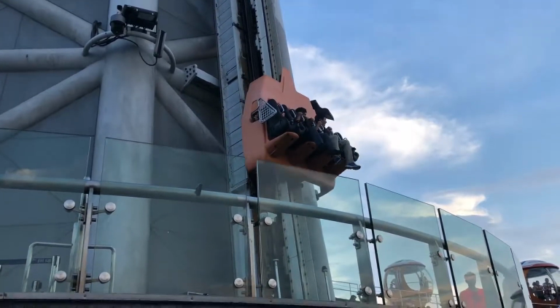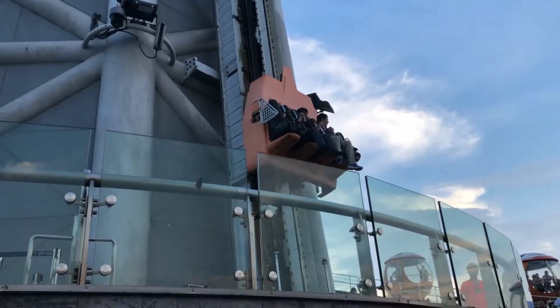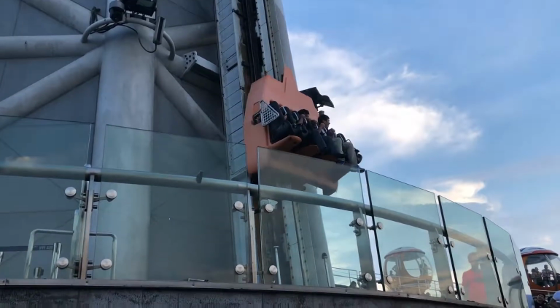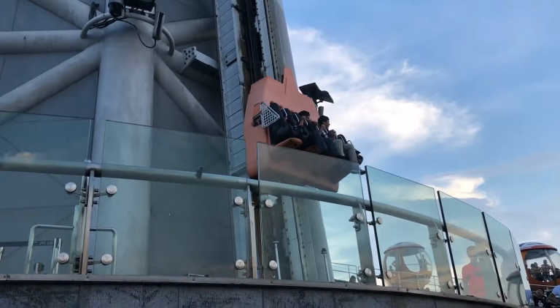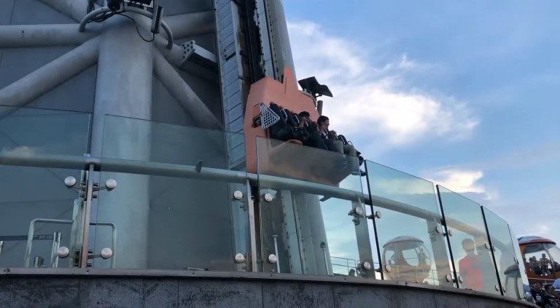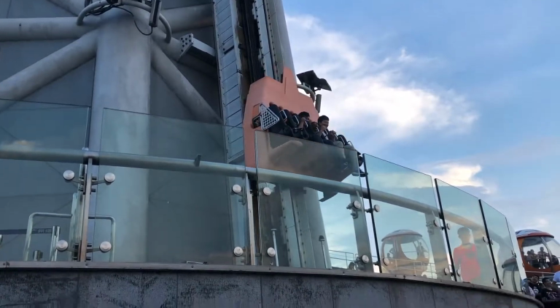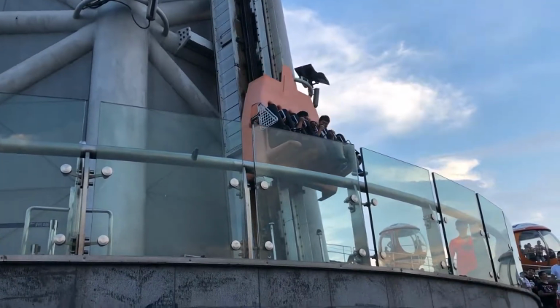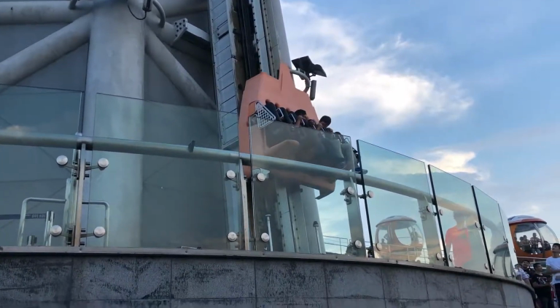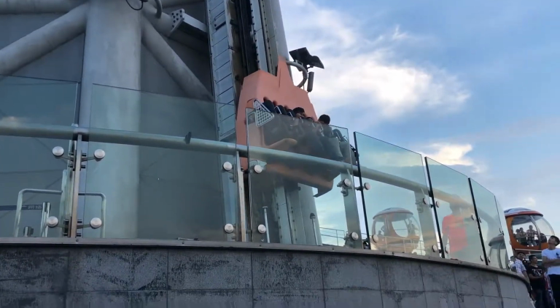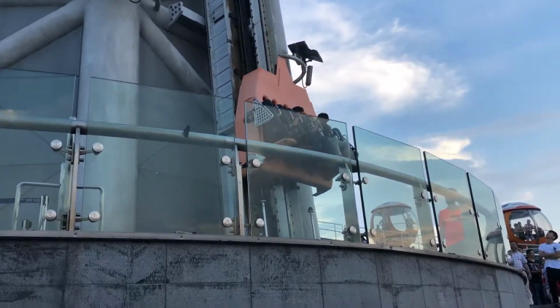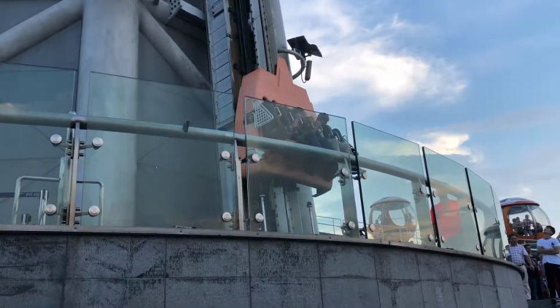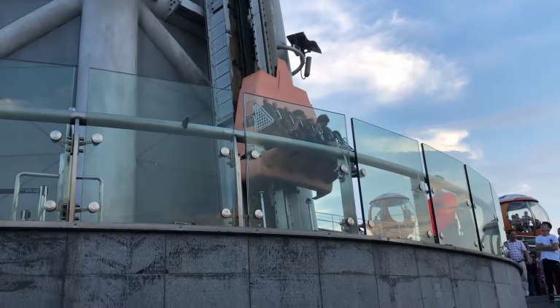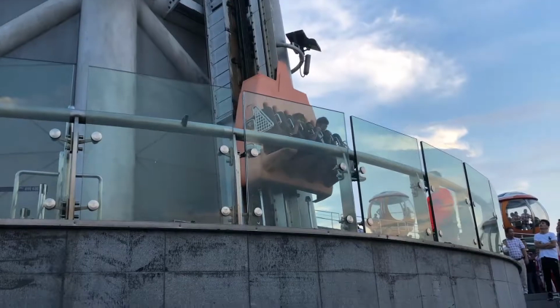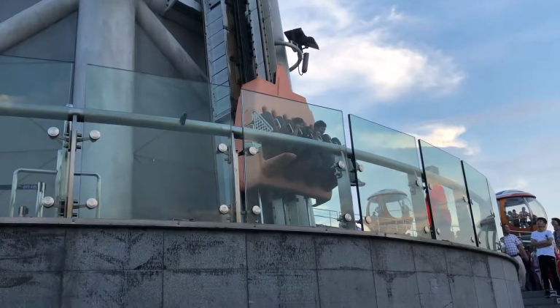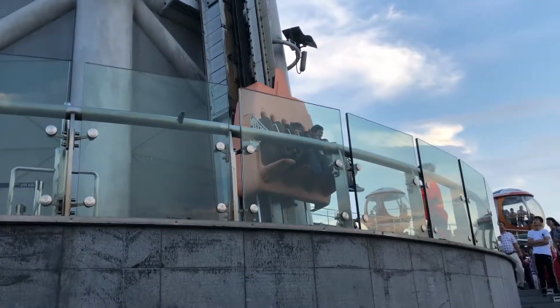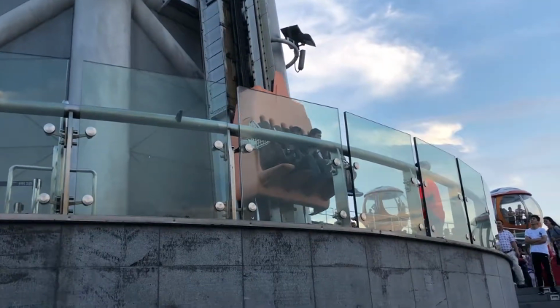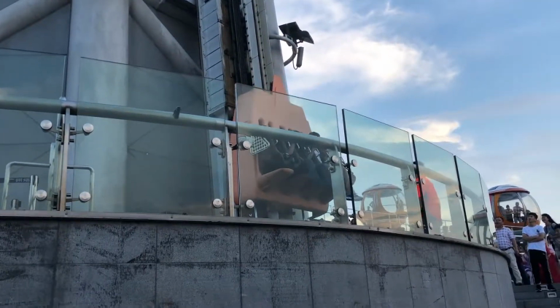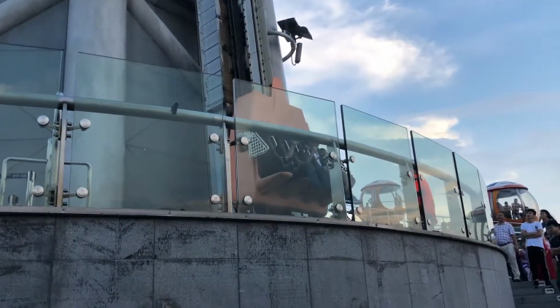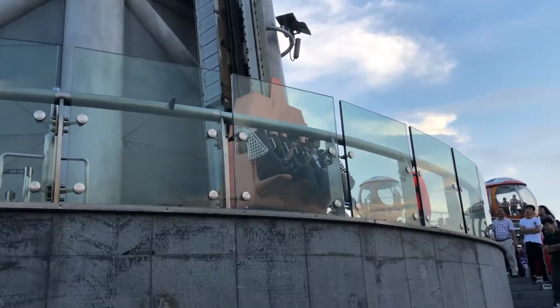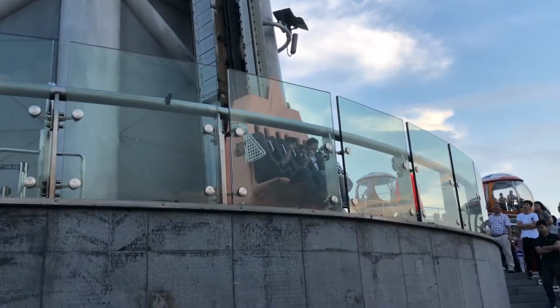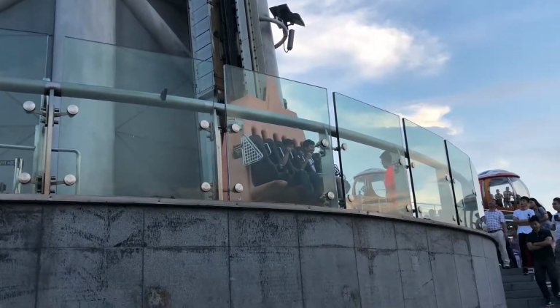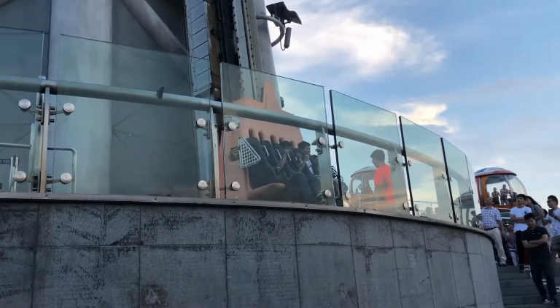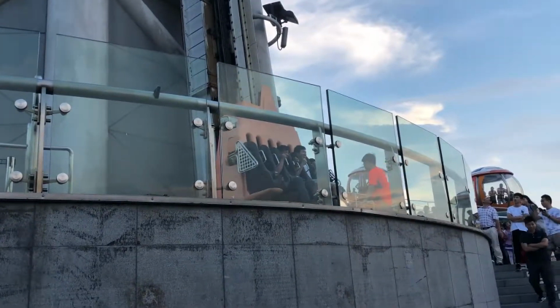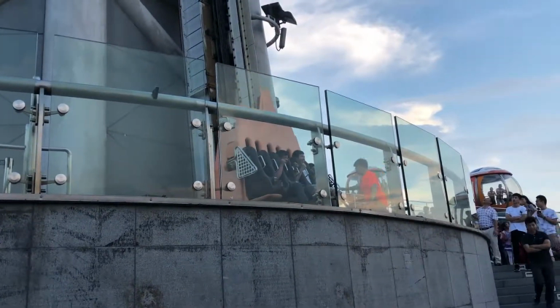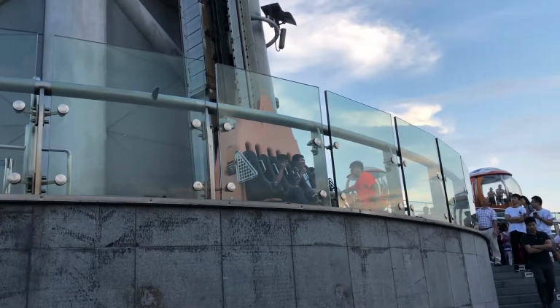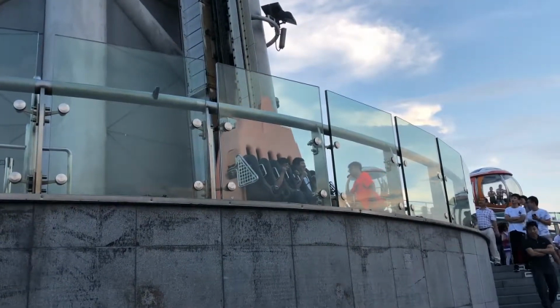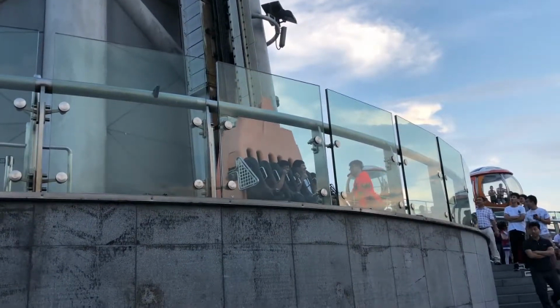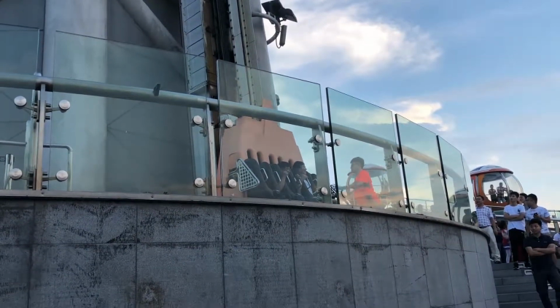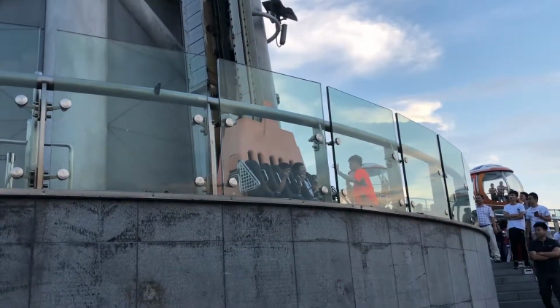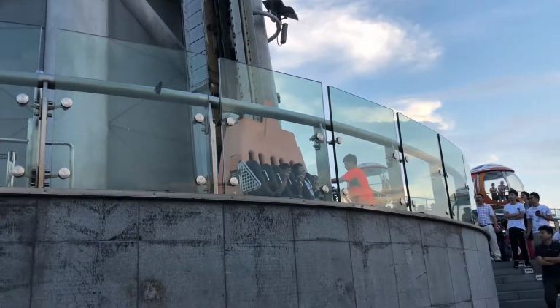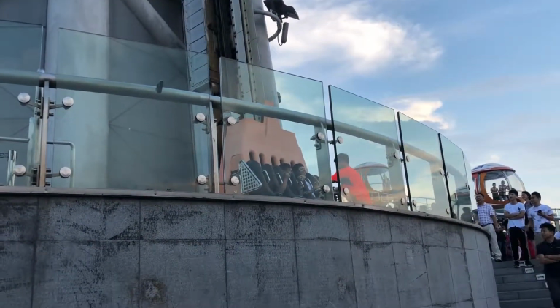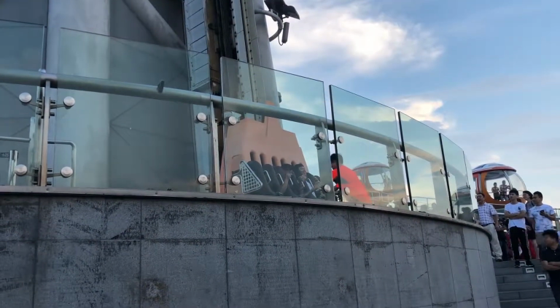From the moment I saw the Skydrop, I knew I had to try it. Fortunately, I got someone to film my experience. Here it is.